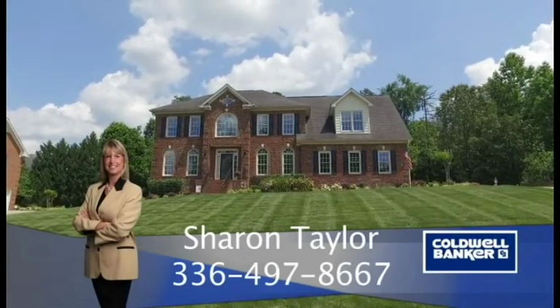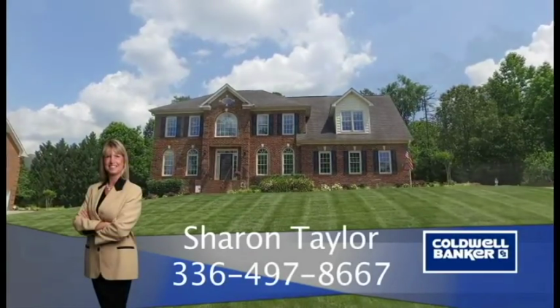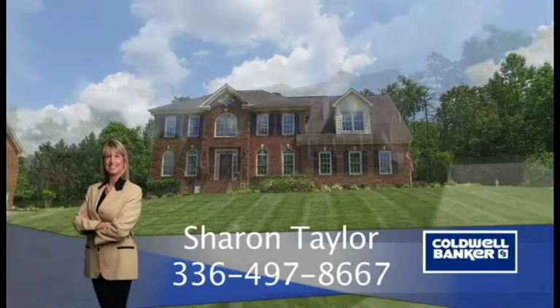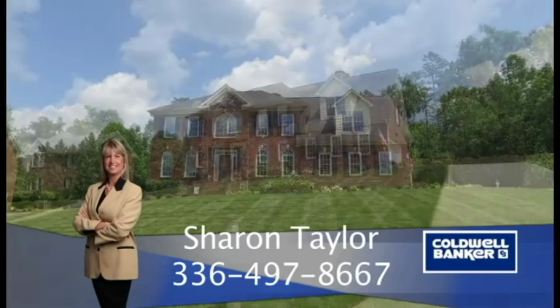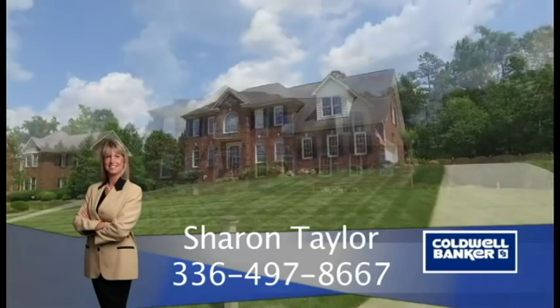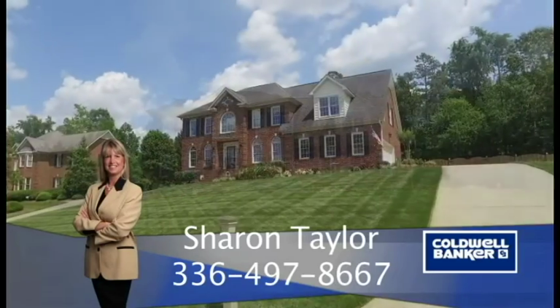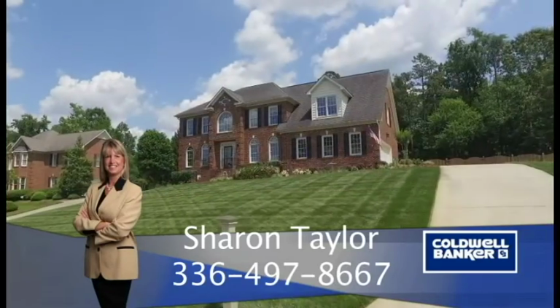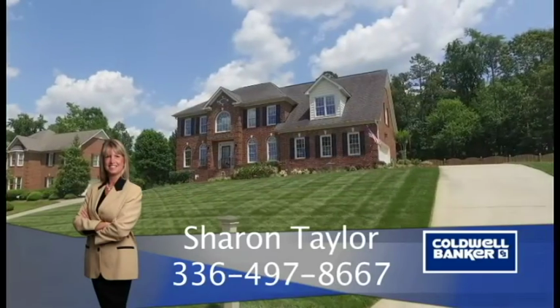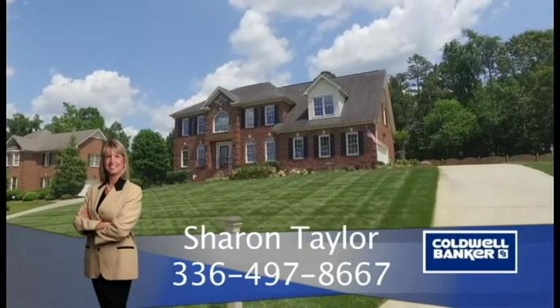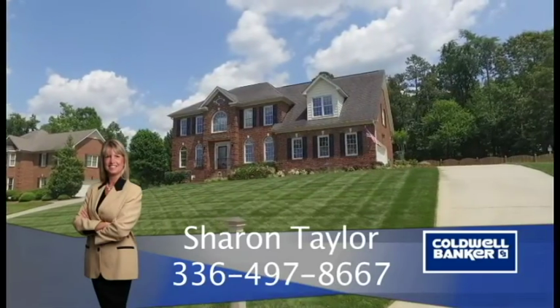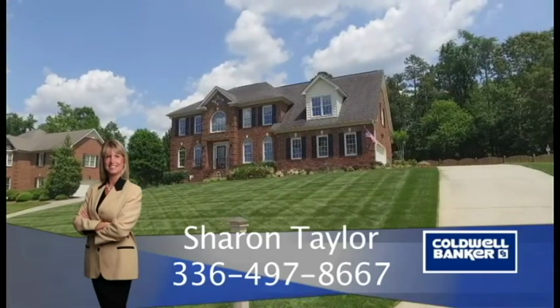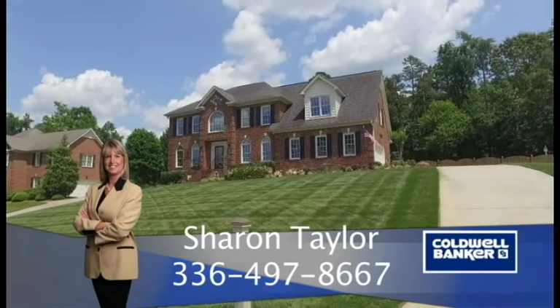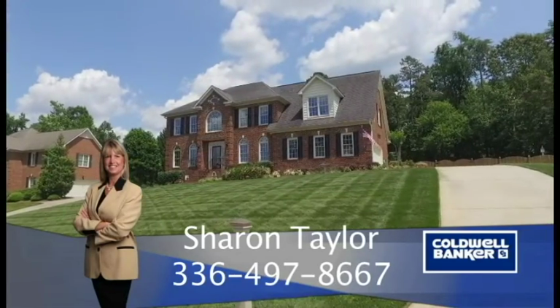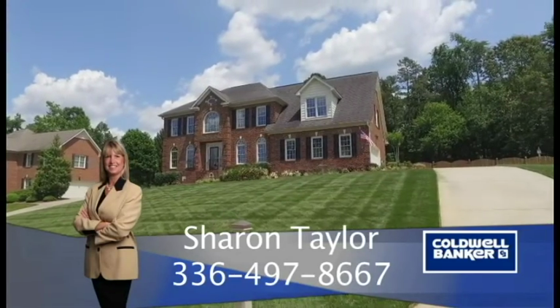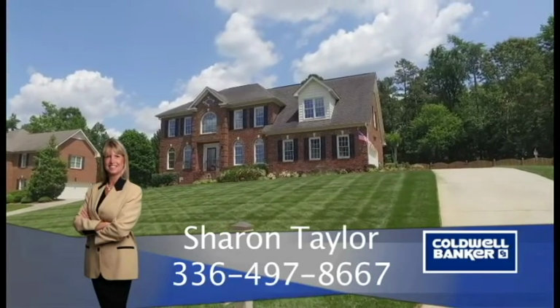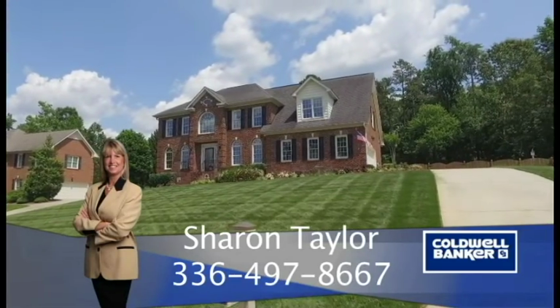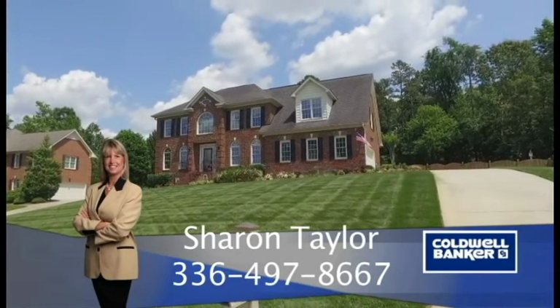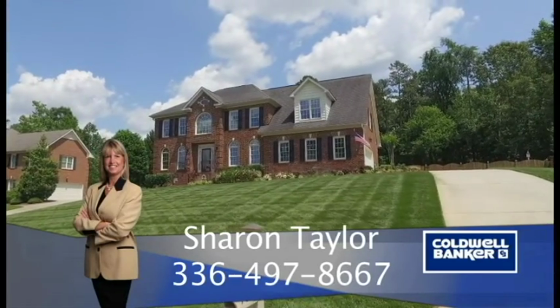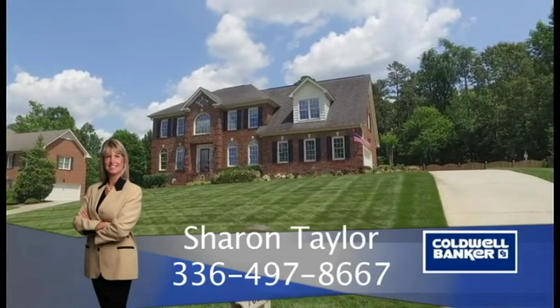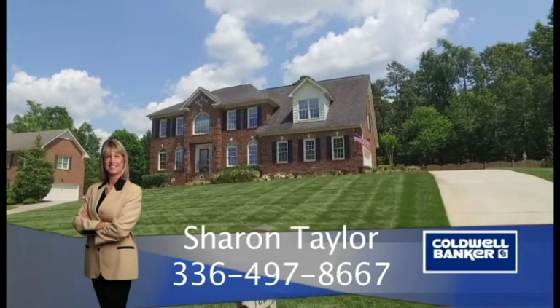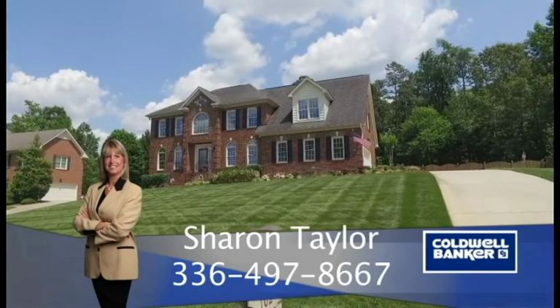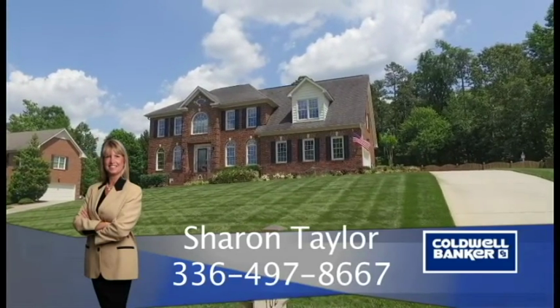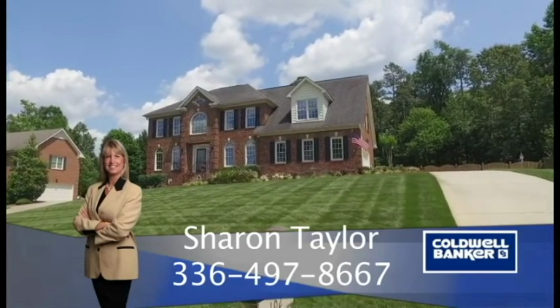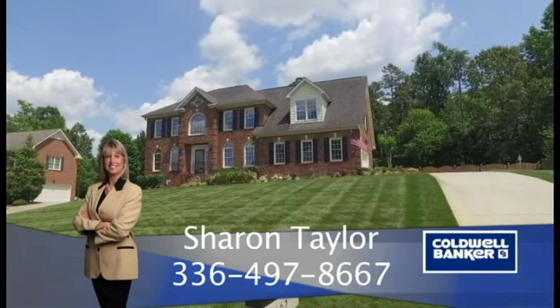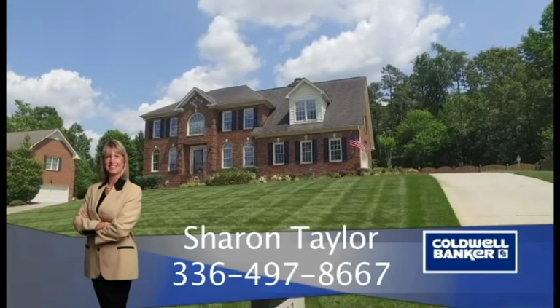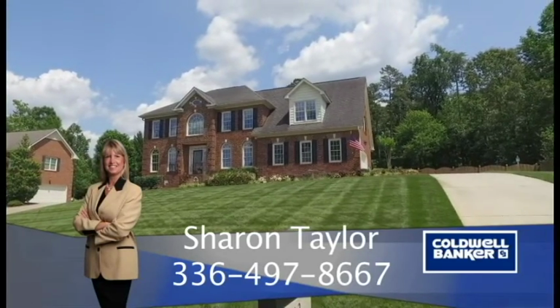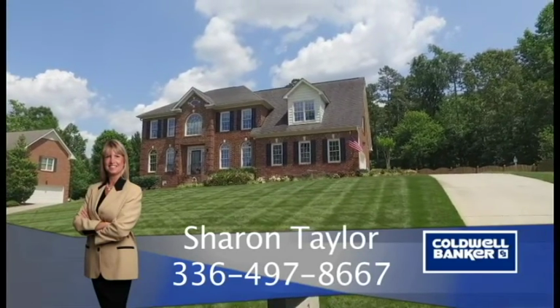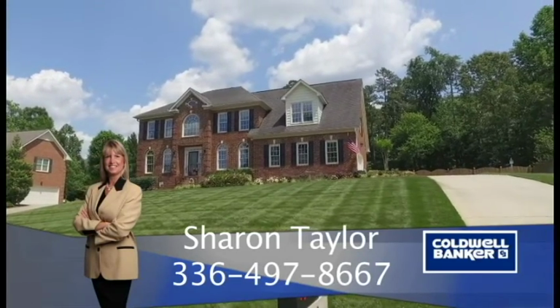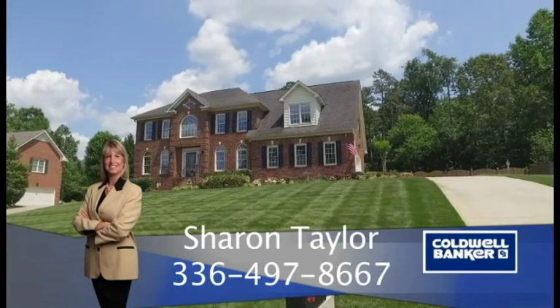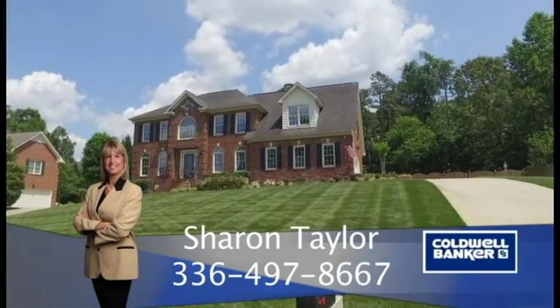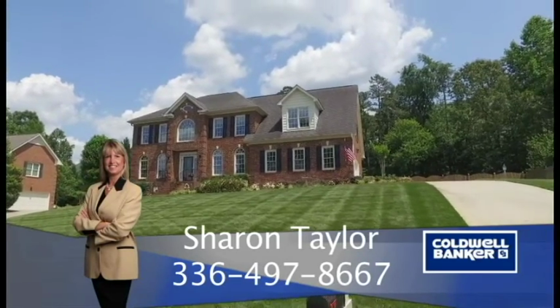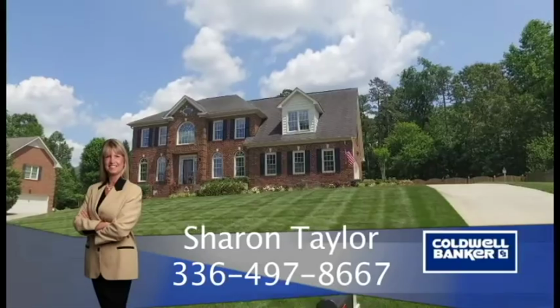This gorgeous brick home is 102 Castleton Place in Jamestown, North Carolina.